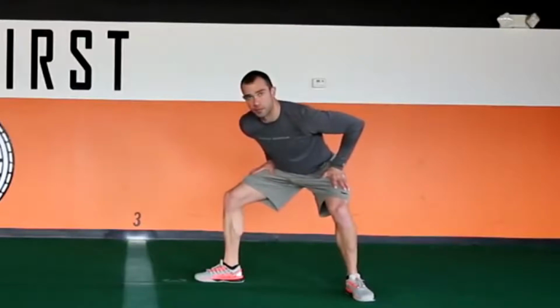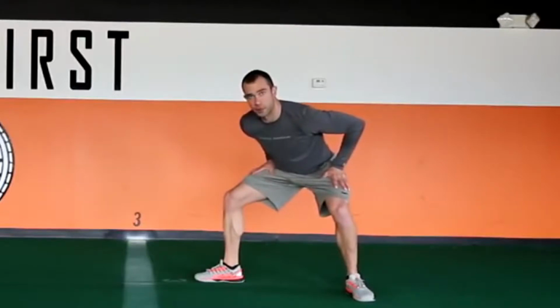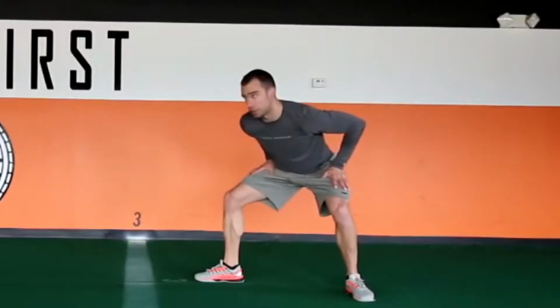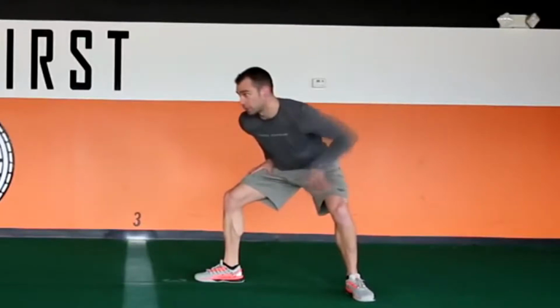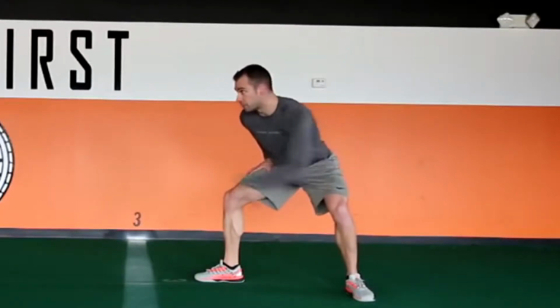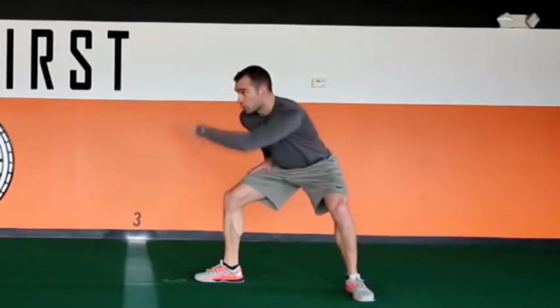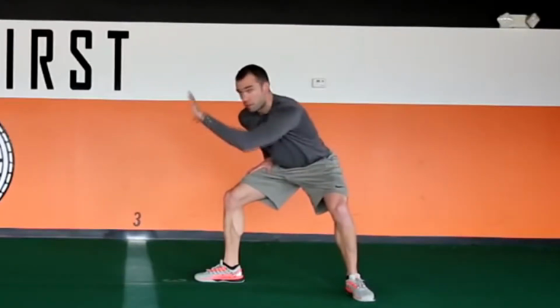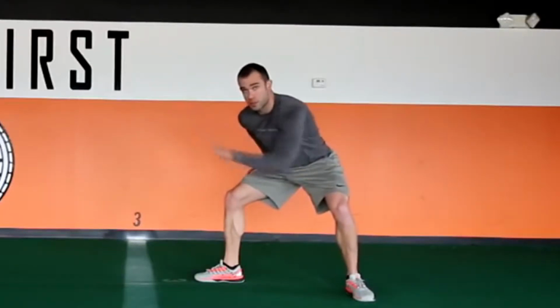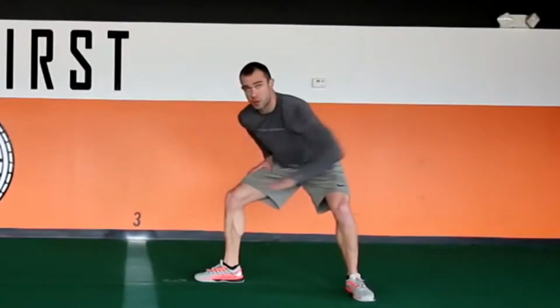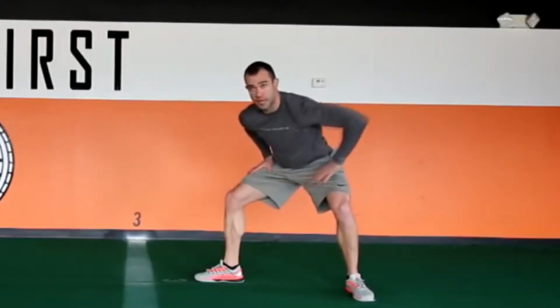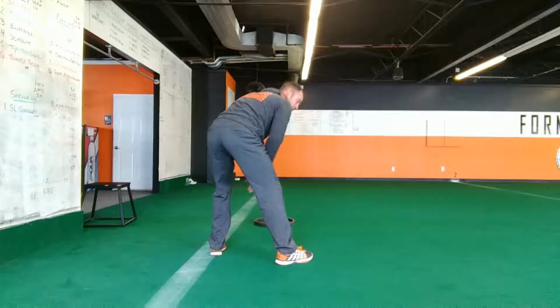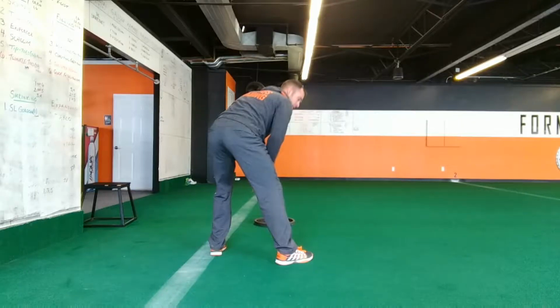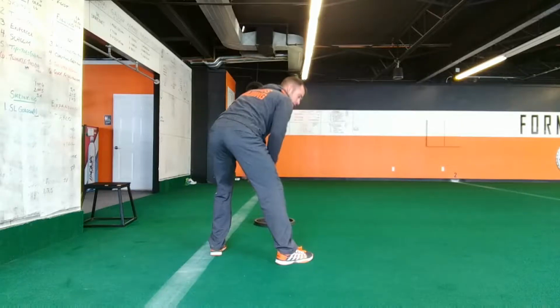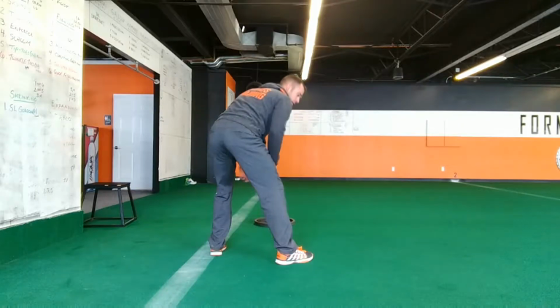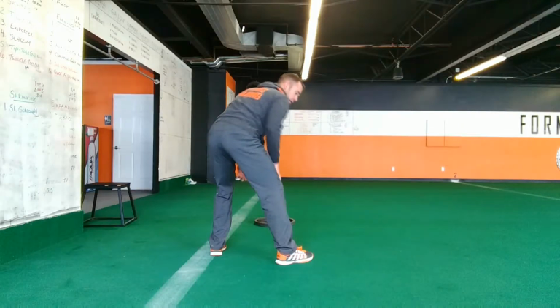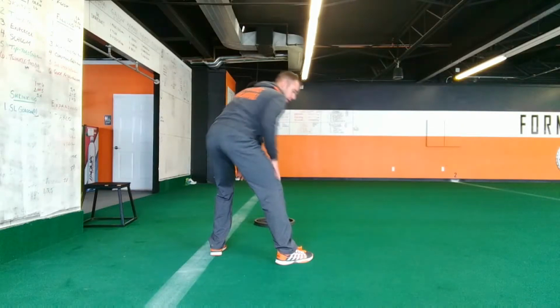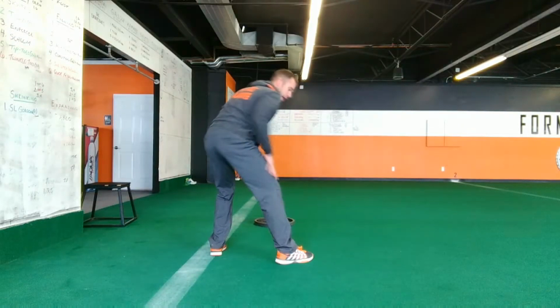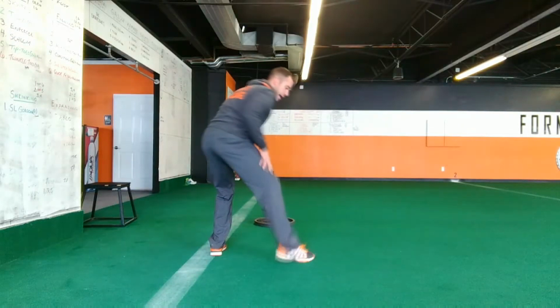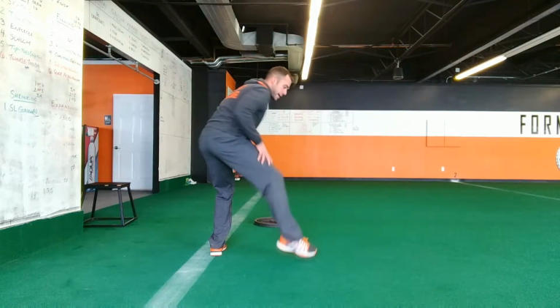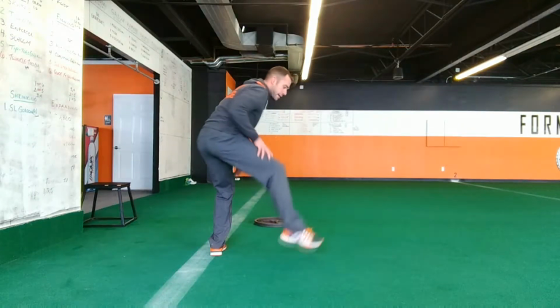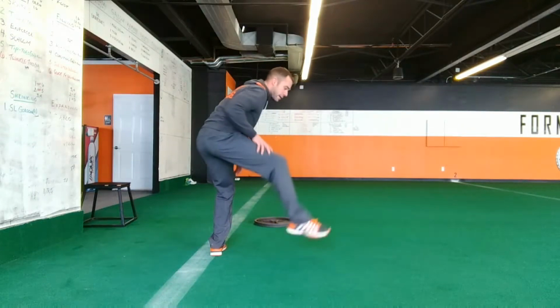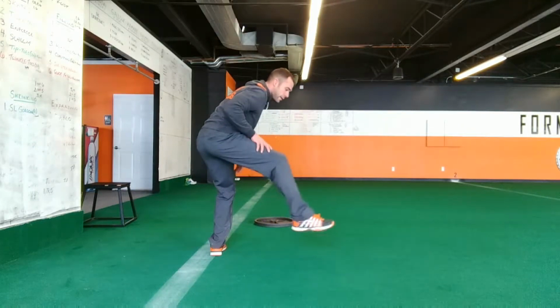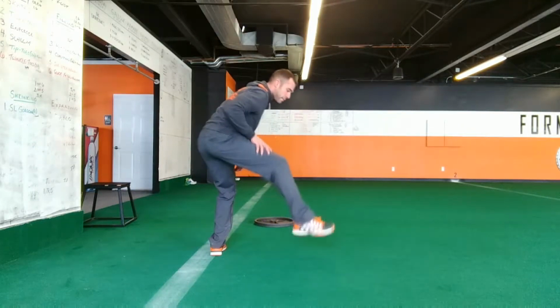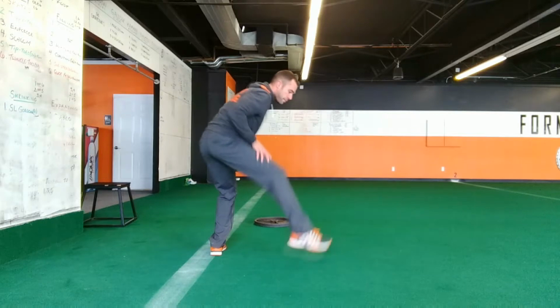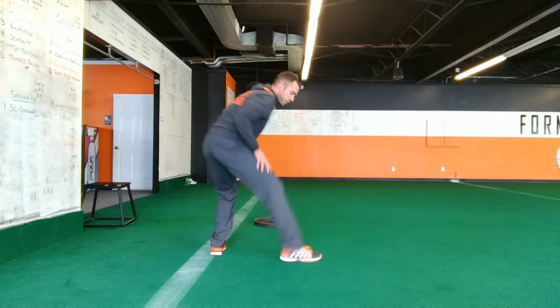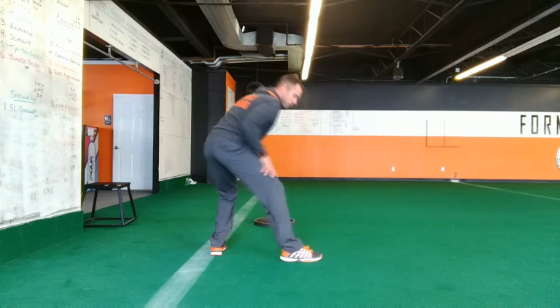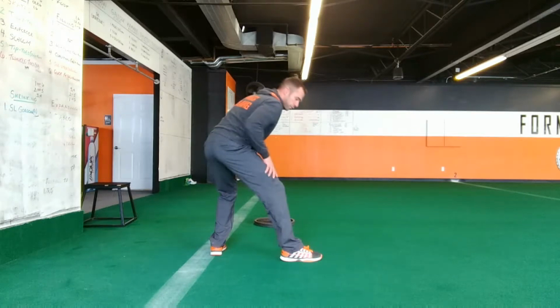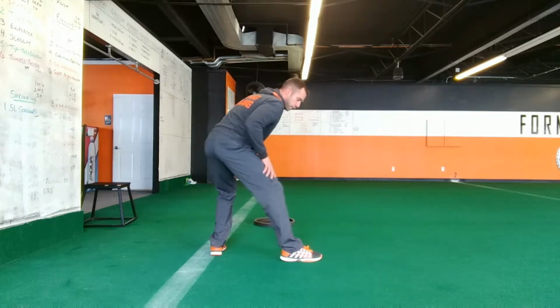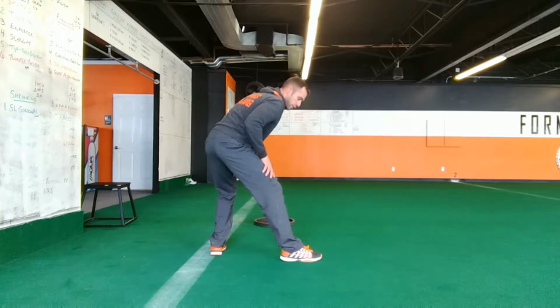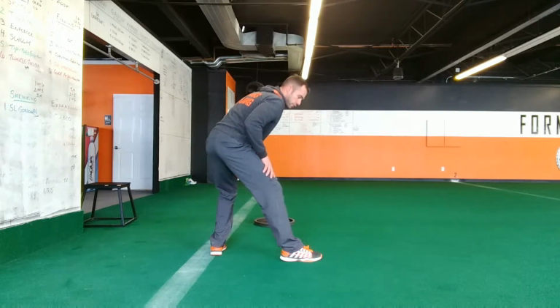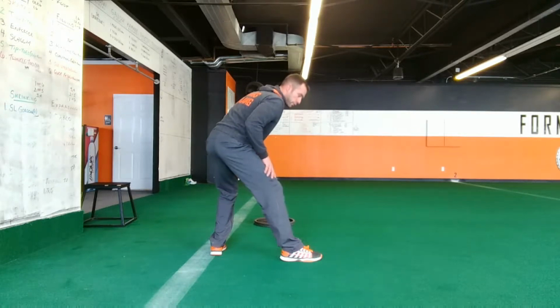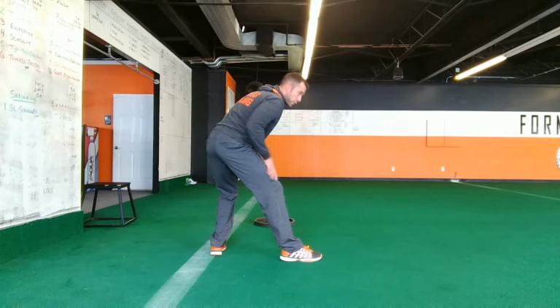In order to do this, you need to point your front toe forward, try to have your feet at about a 90 degree angle, and shuffle down the field.